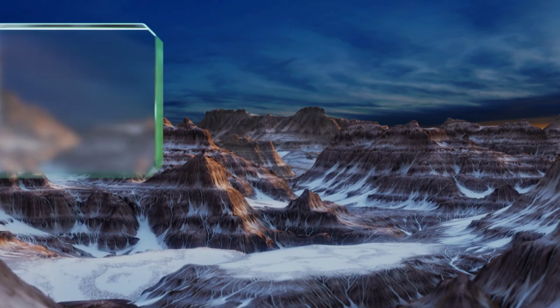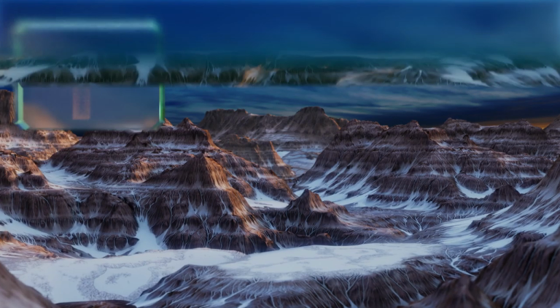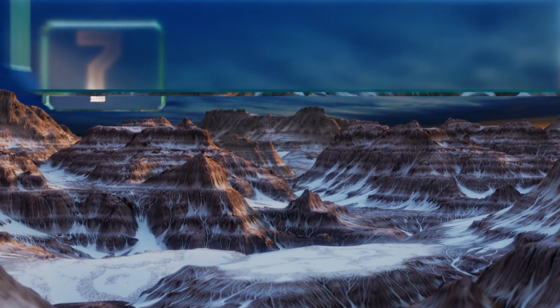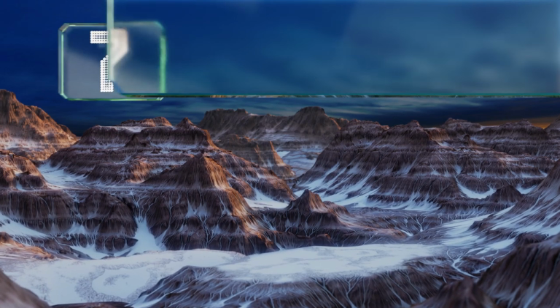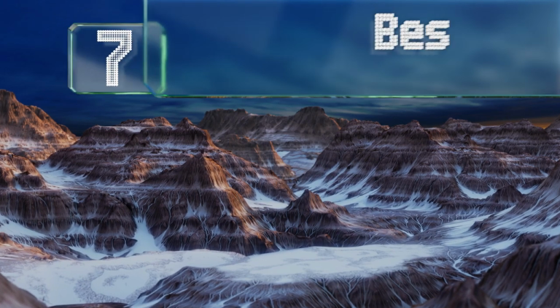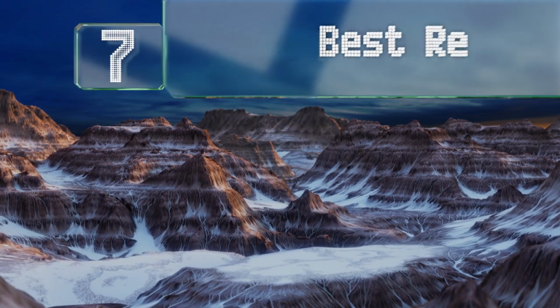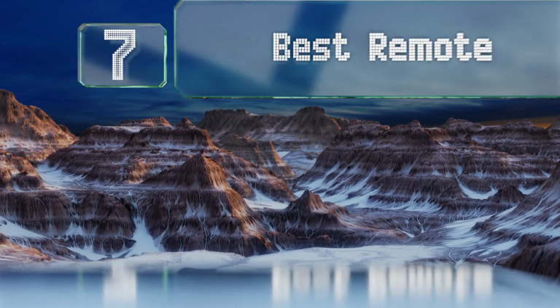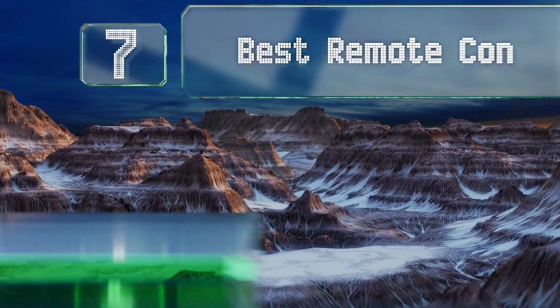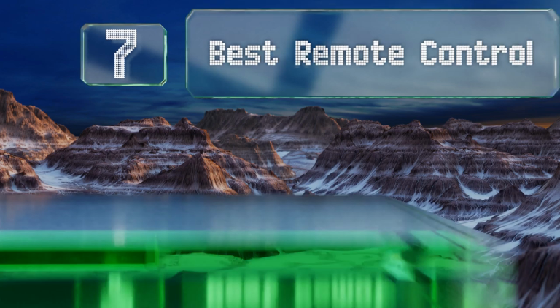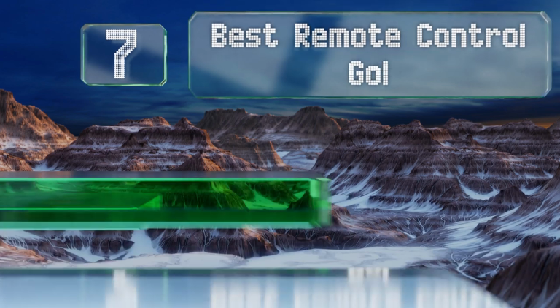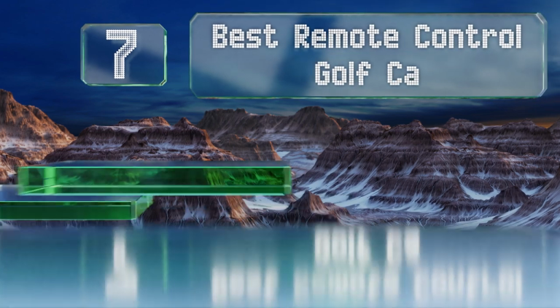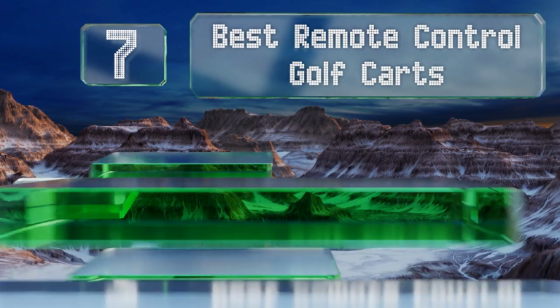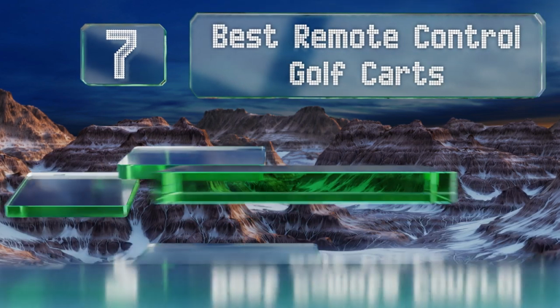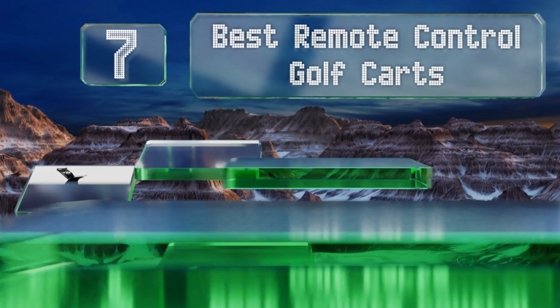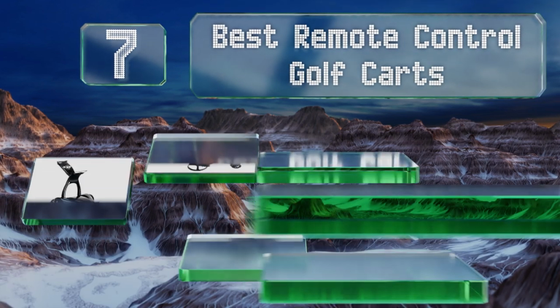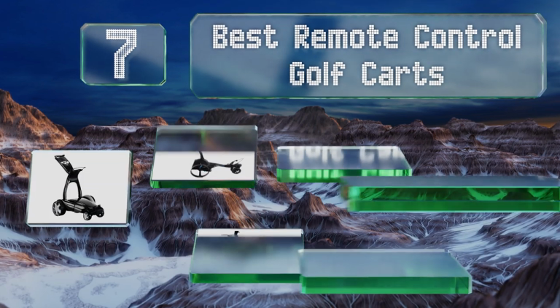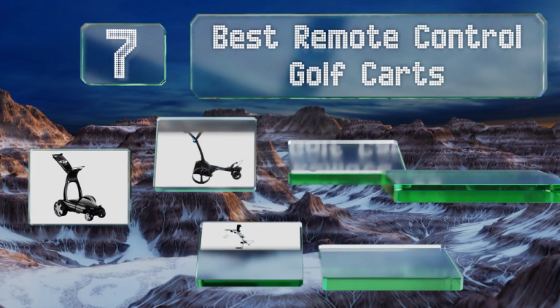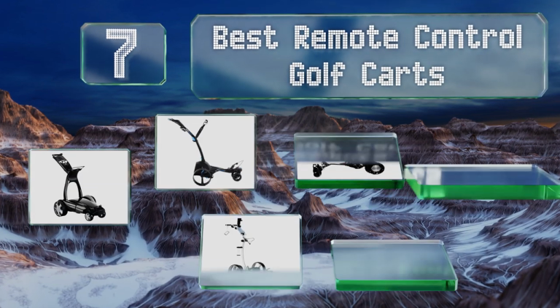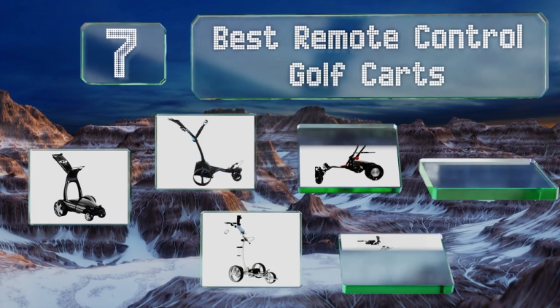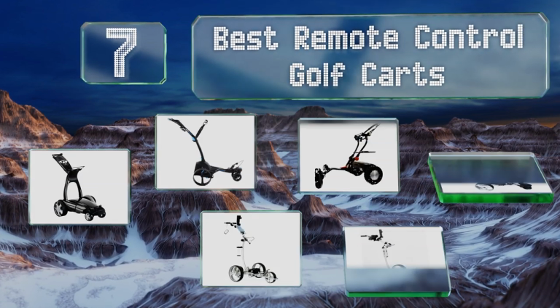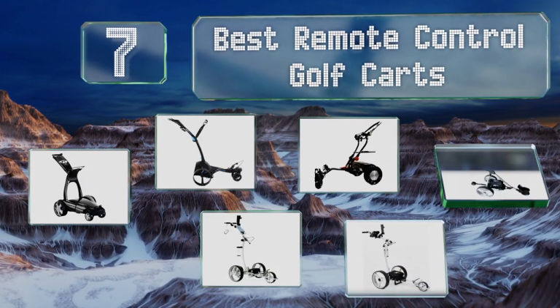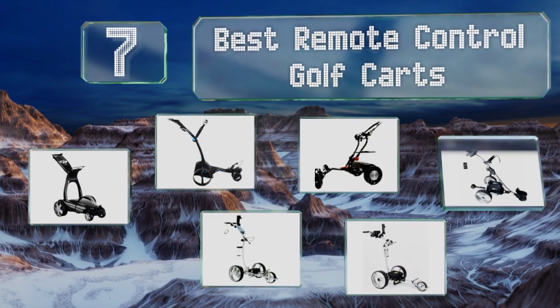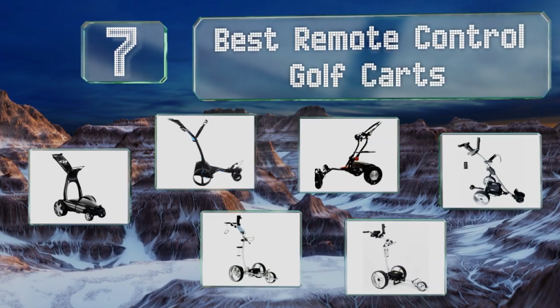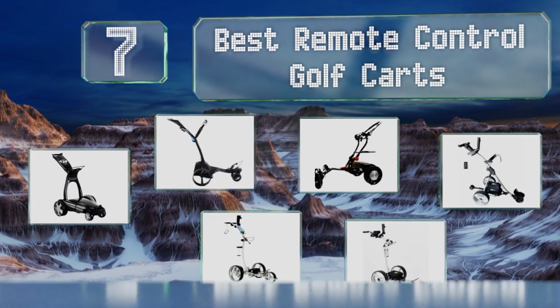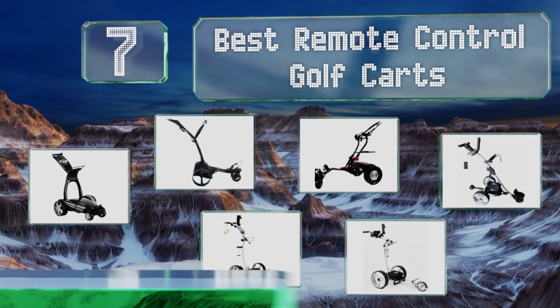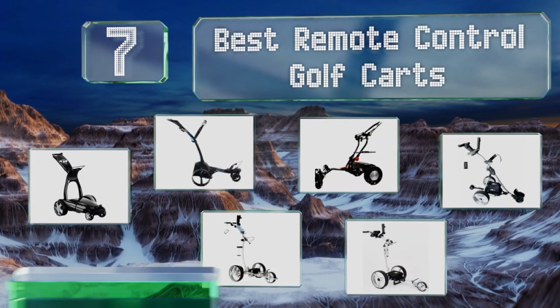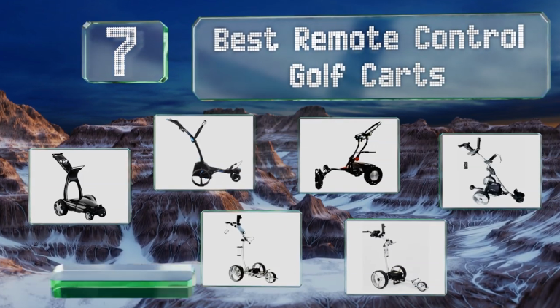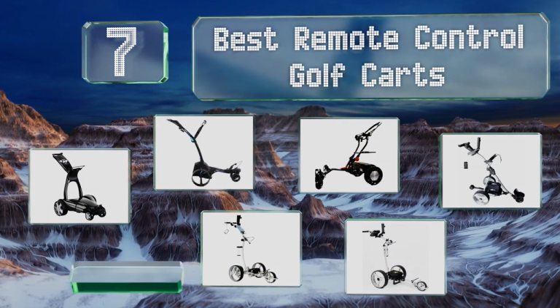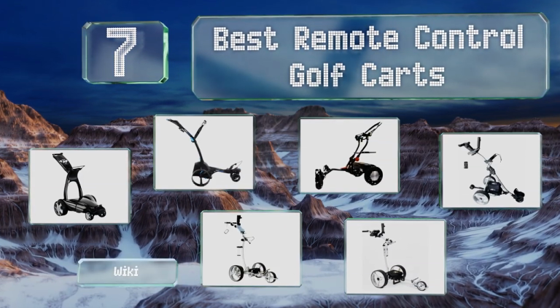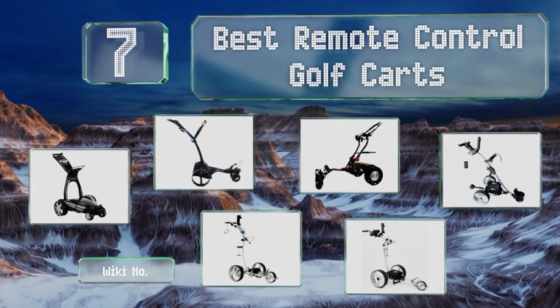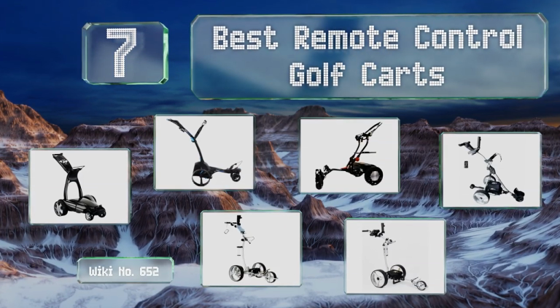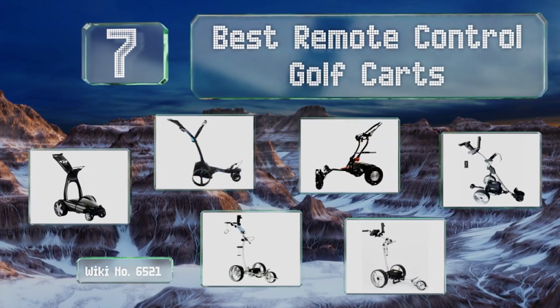EasyVid presents the seven best remote control golf carts. Let's get started with the list.